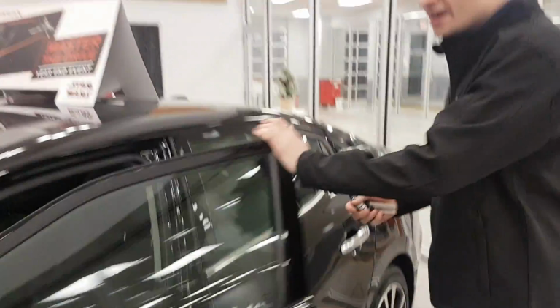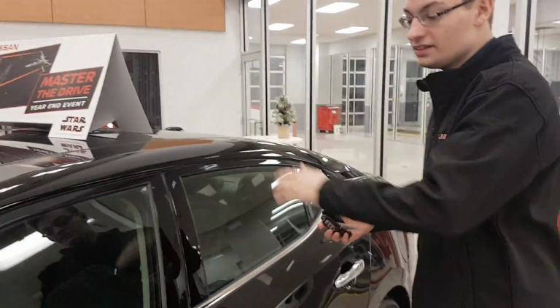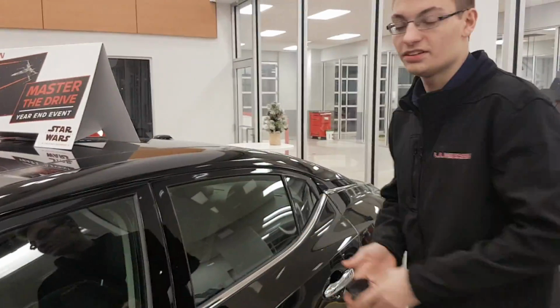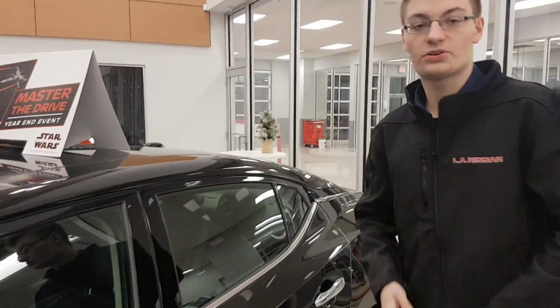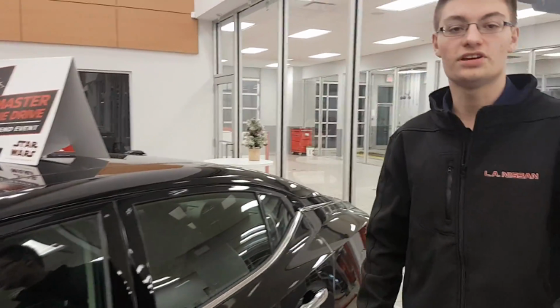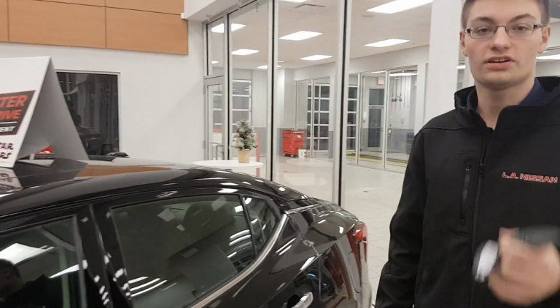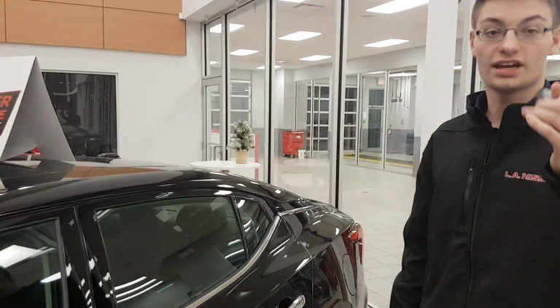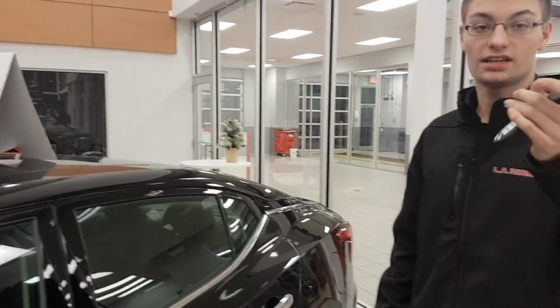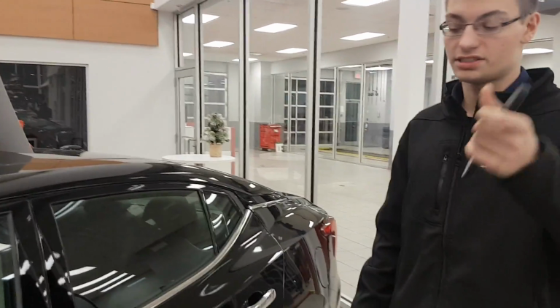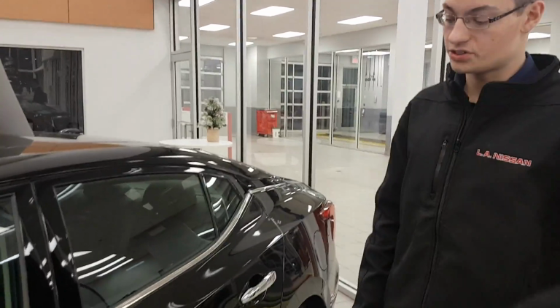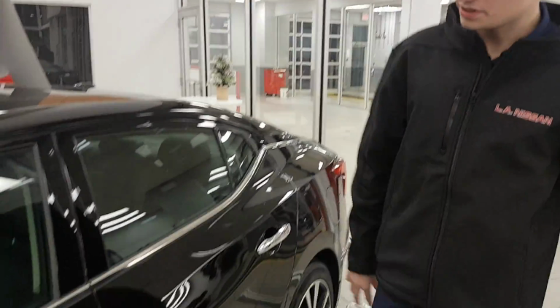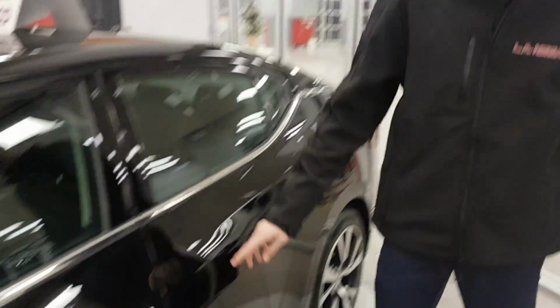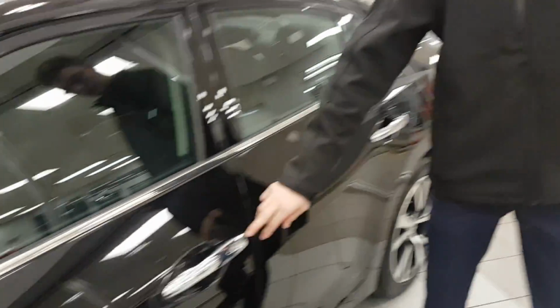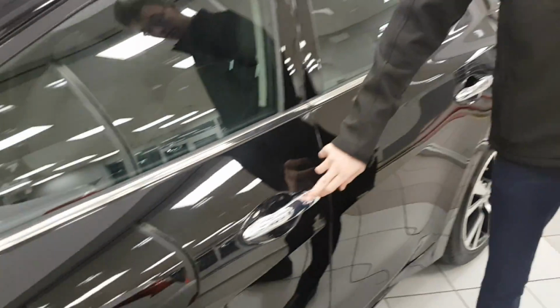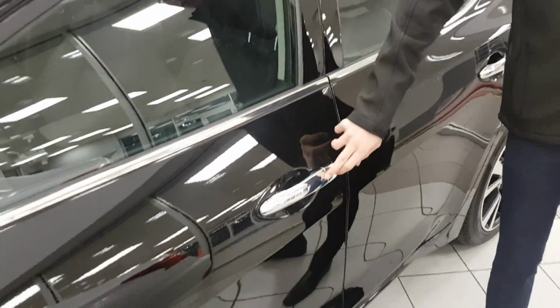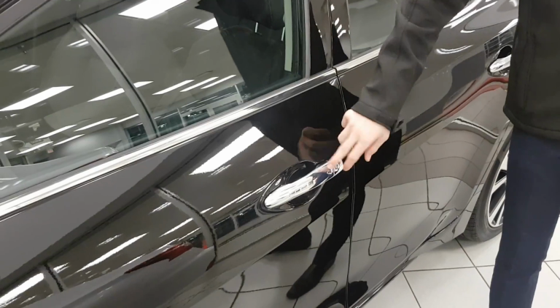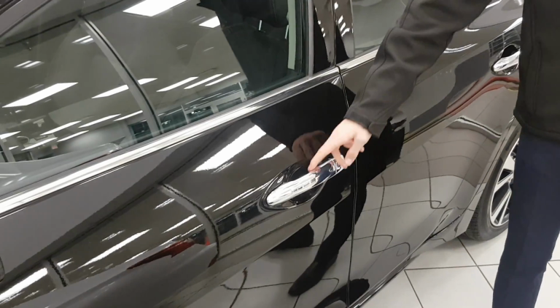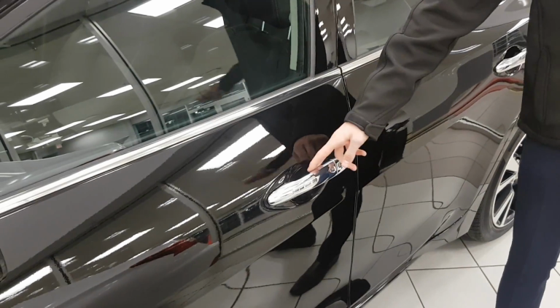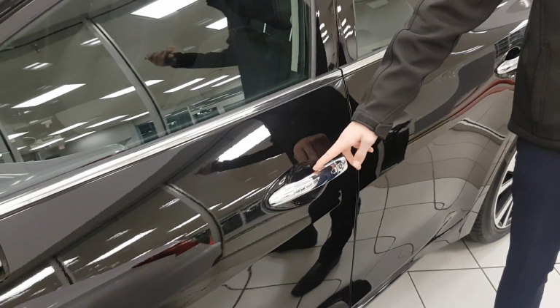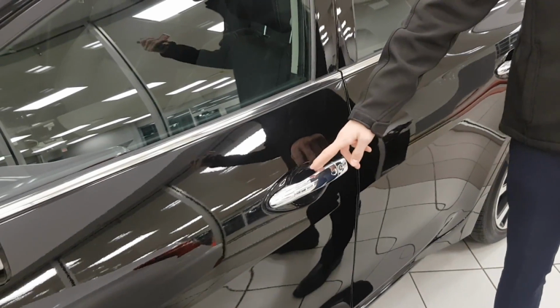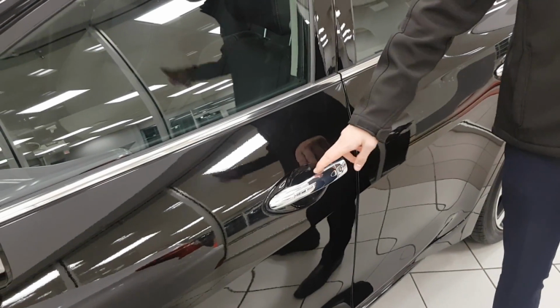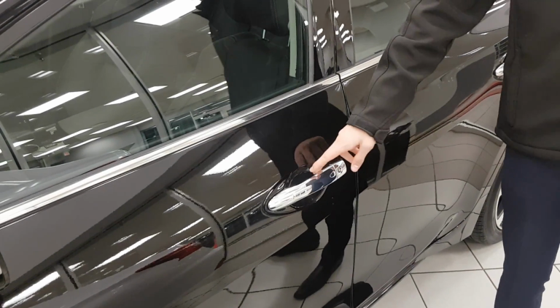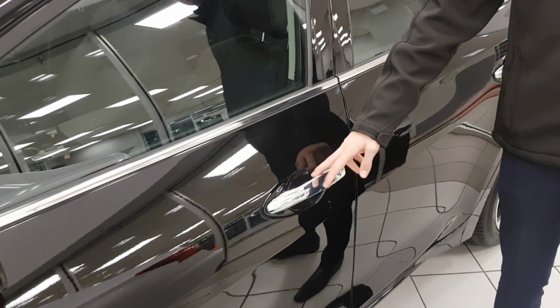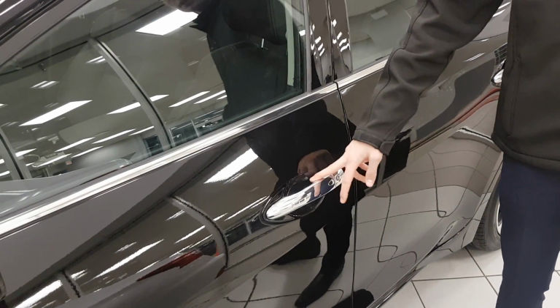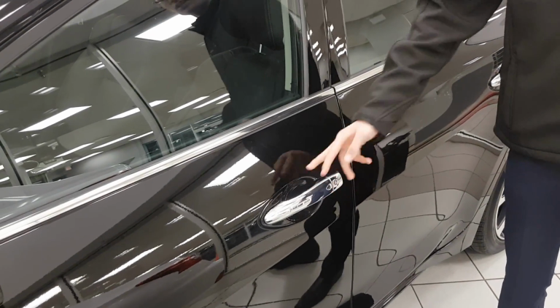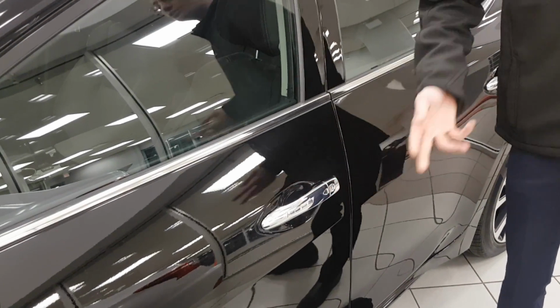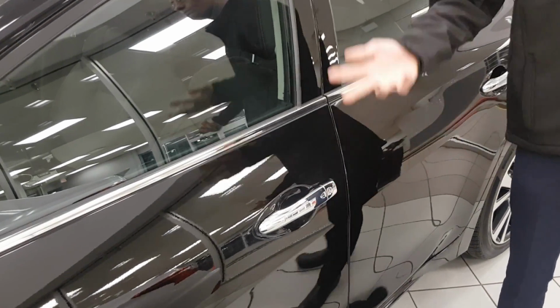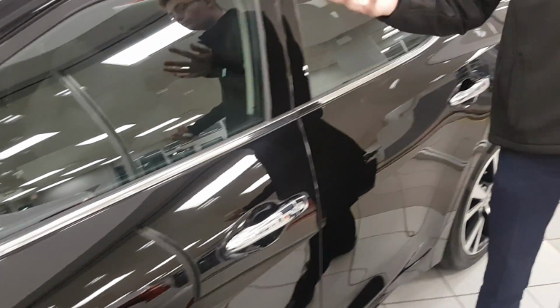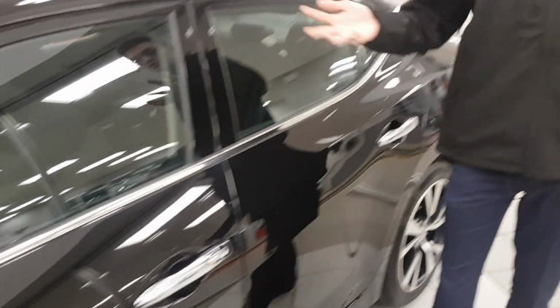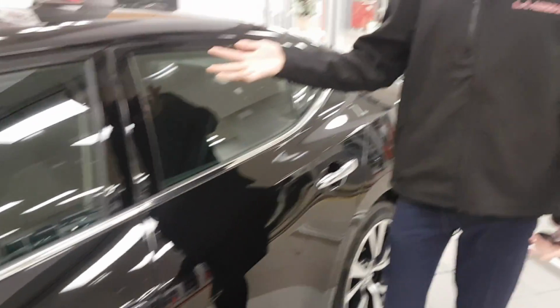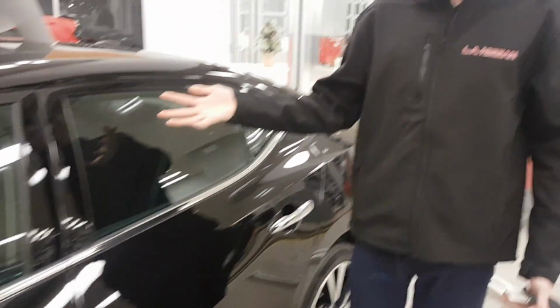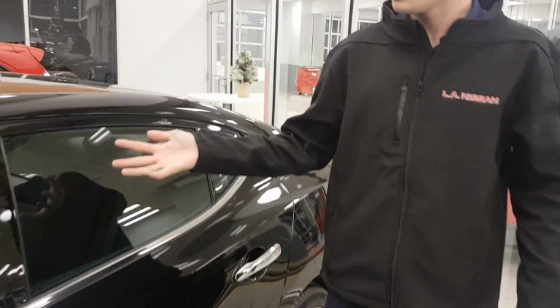Another cool thing — you're going to get keyless entry with this right here. The key never has to leave your pocket. So that's the interior of it.